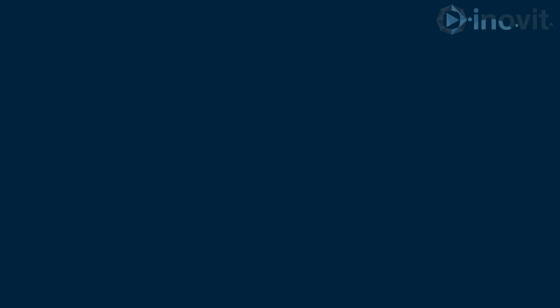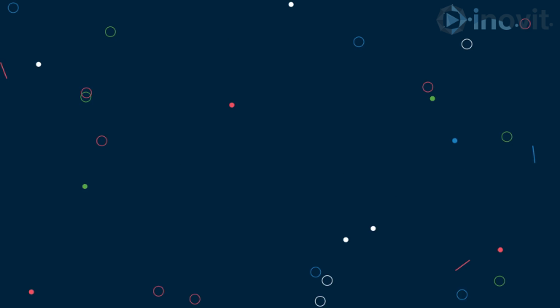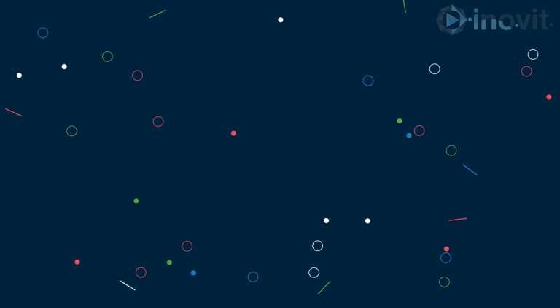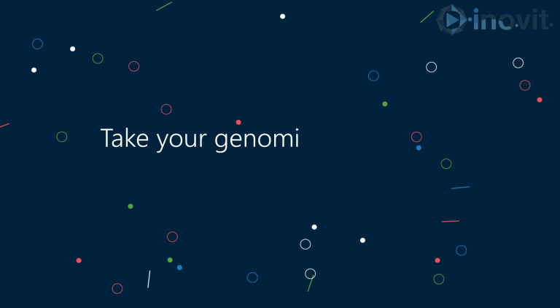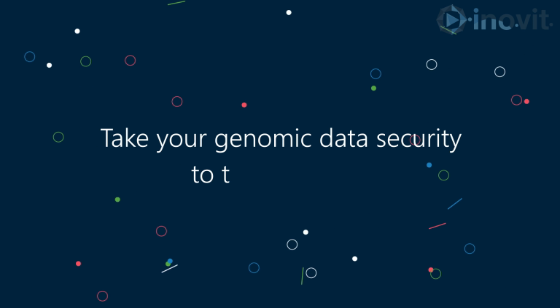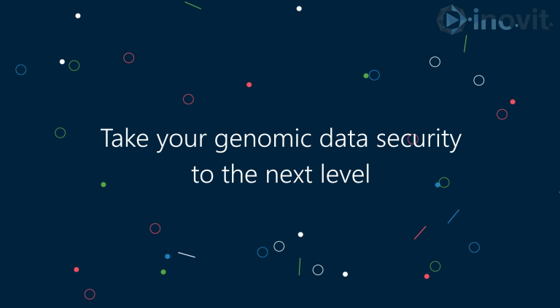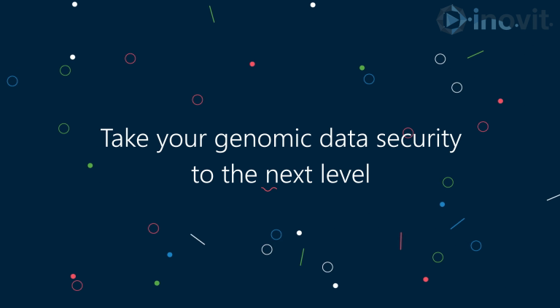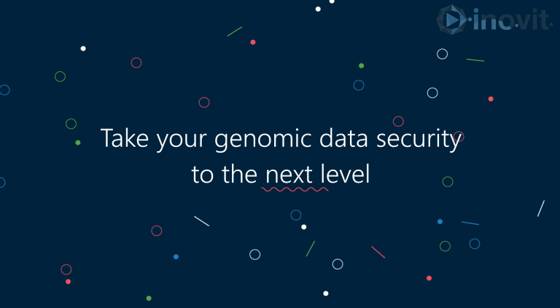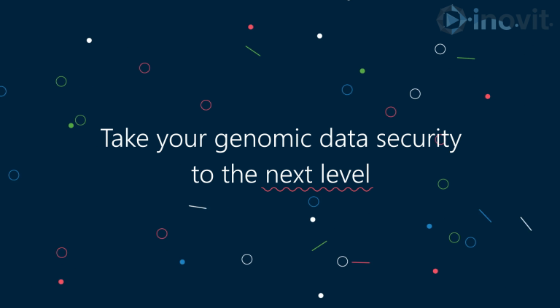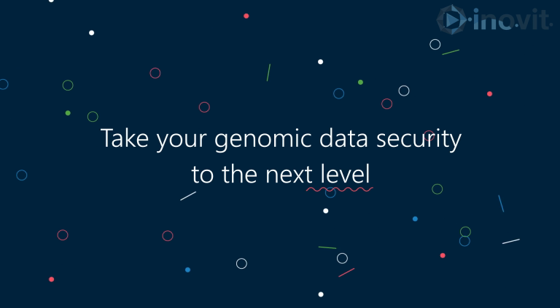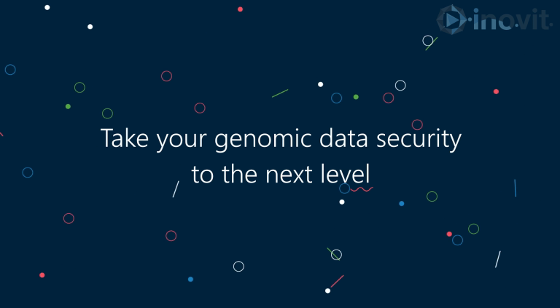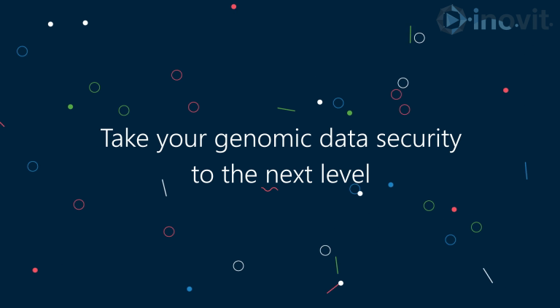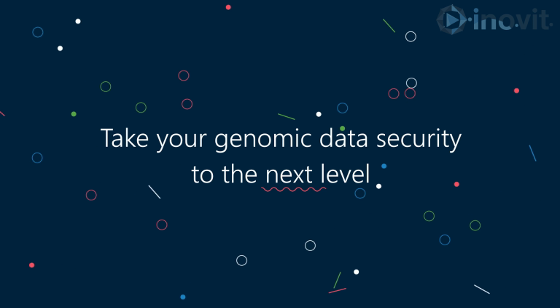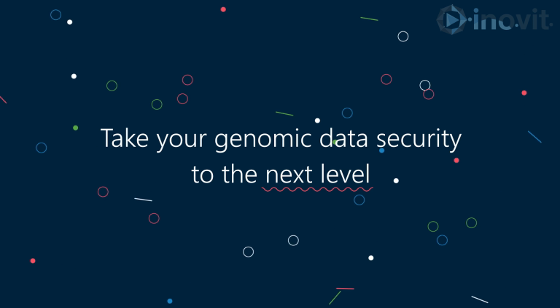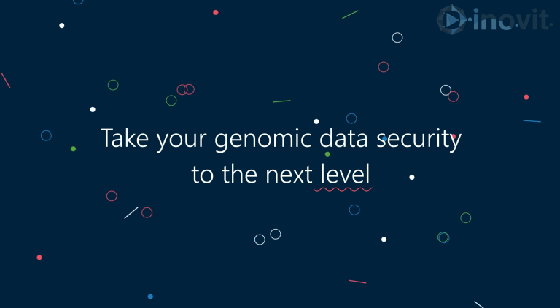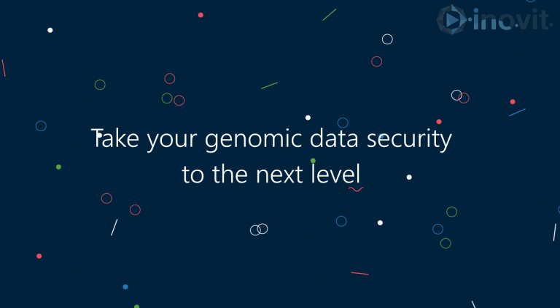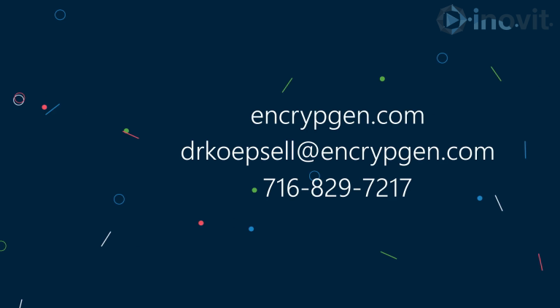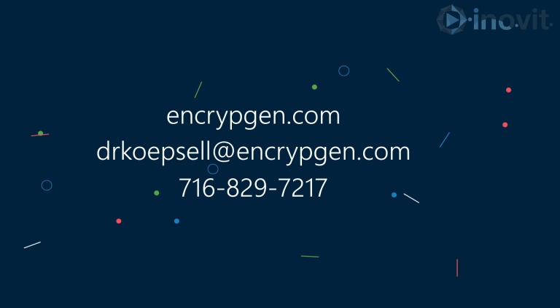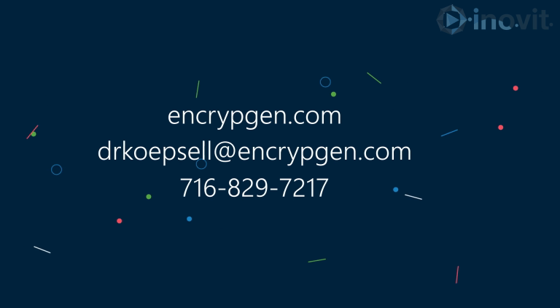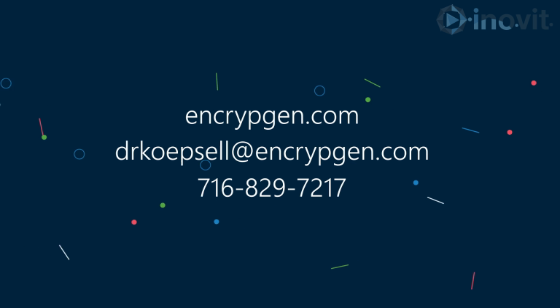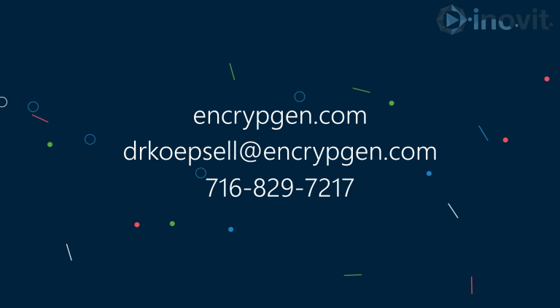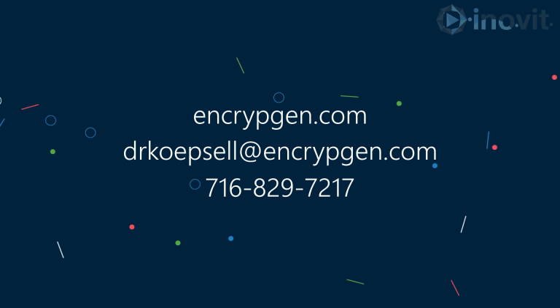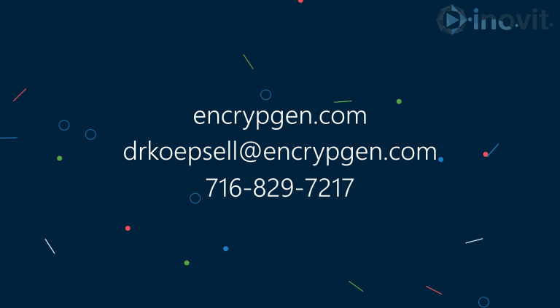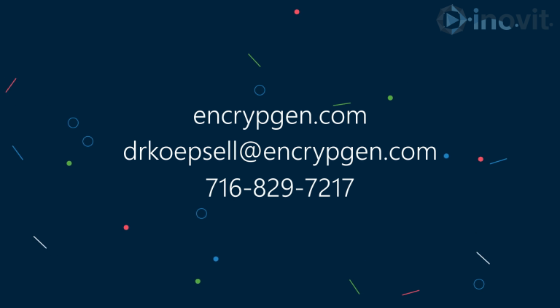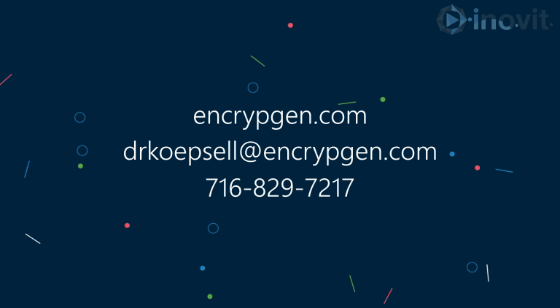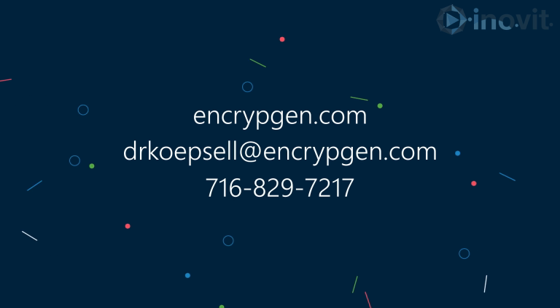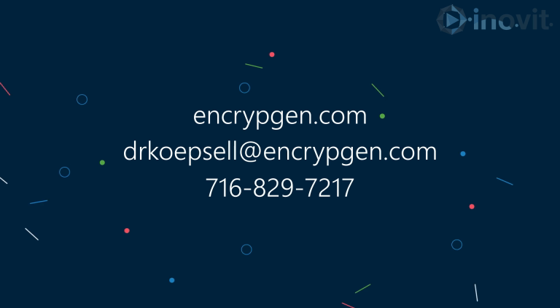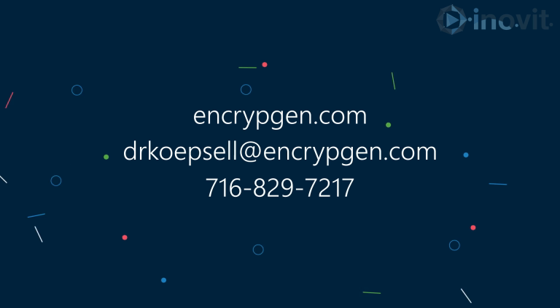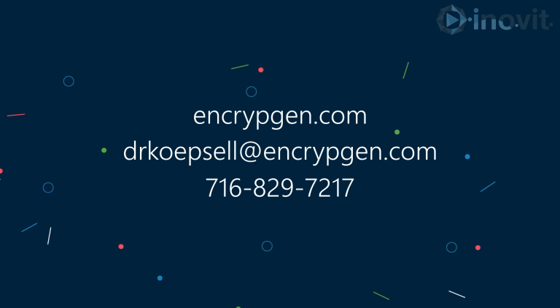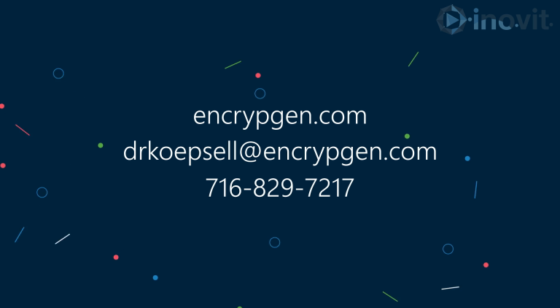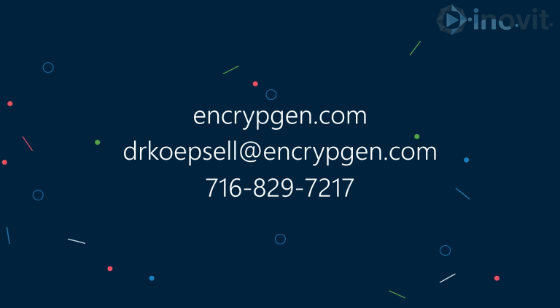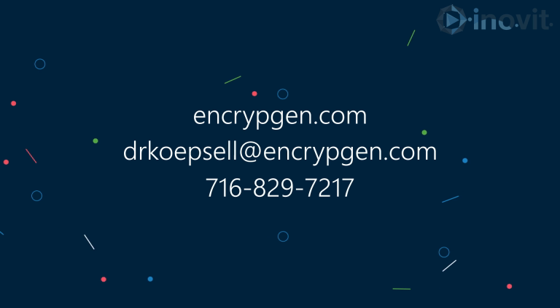Take your genomic data security to the next level. Contact us today to inquire about our introductory licenses.